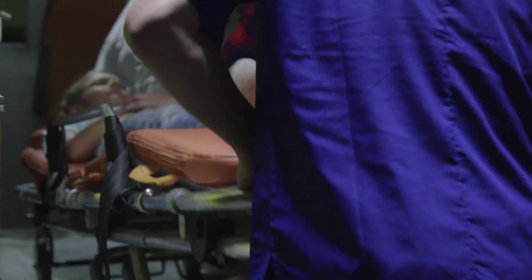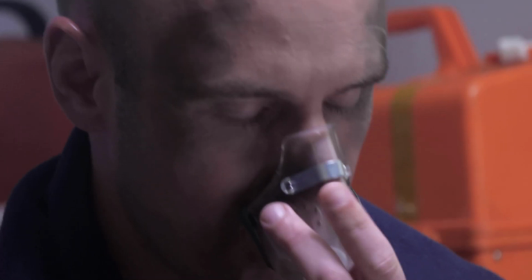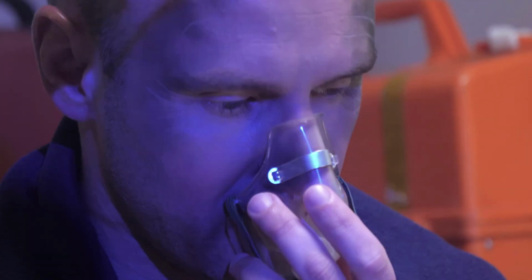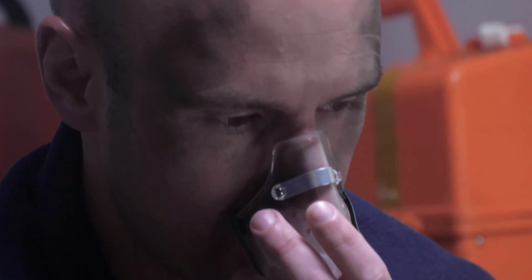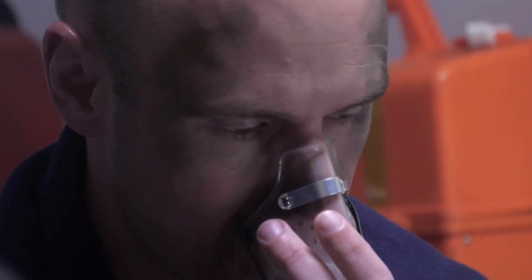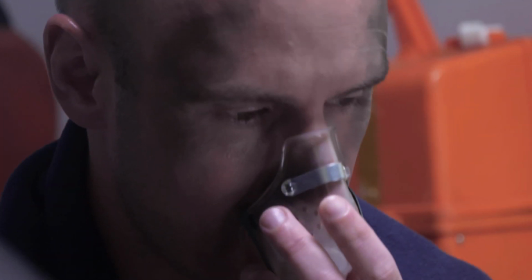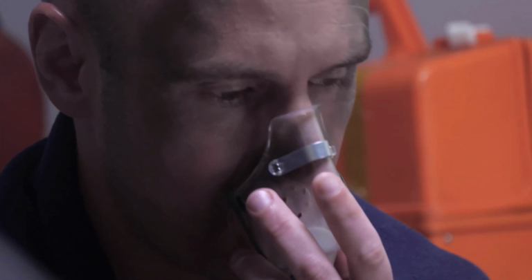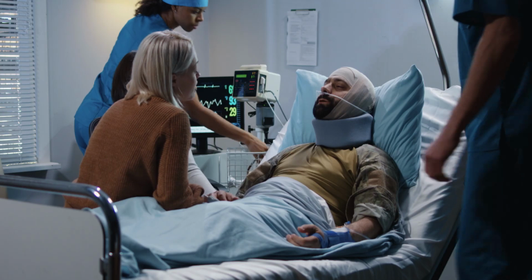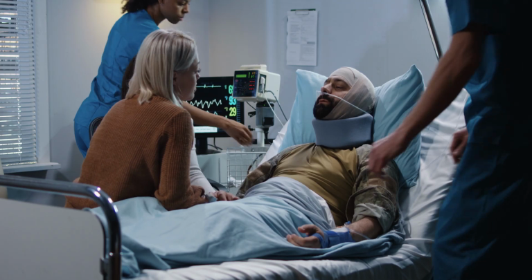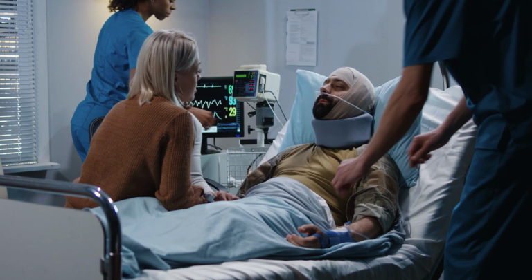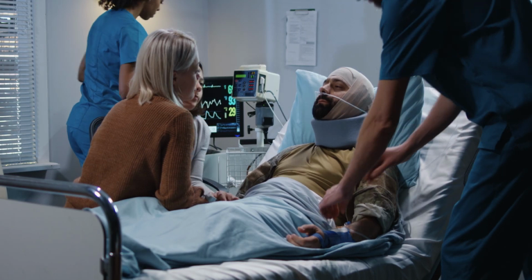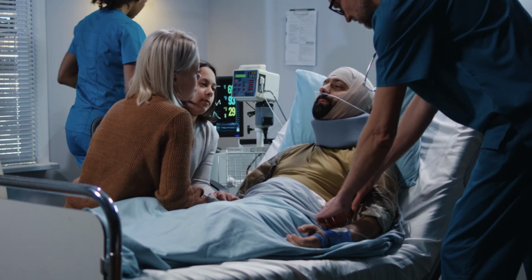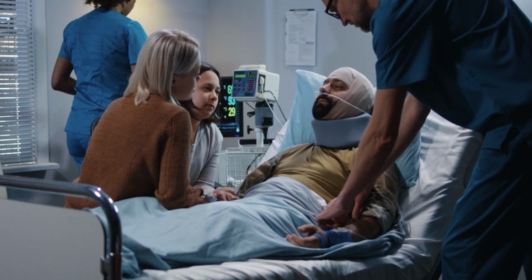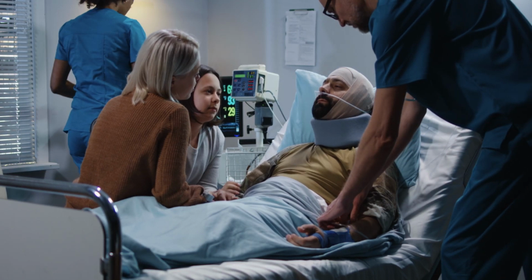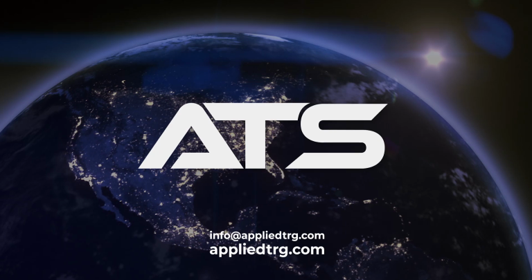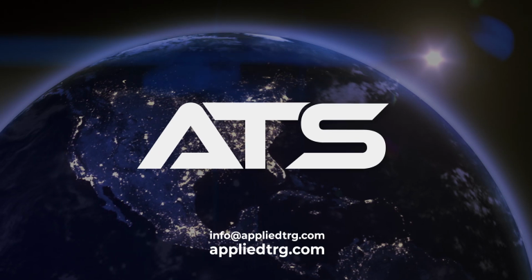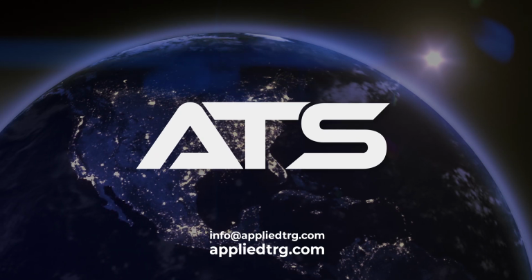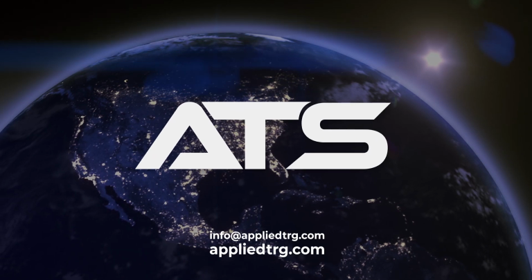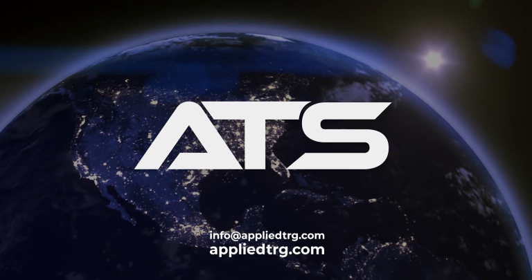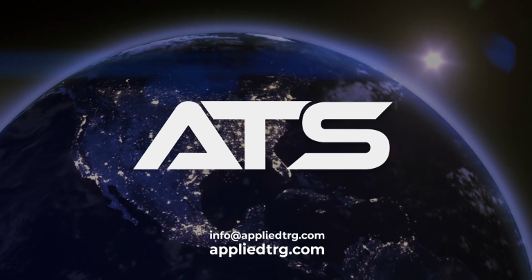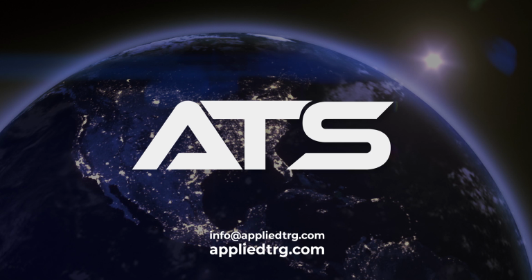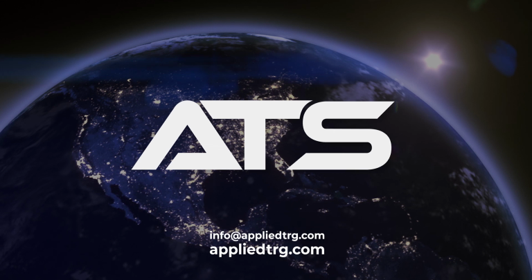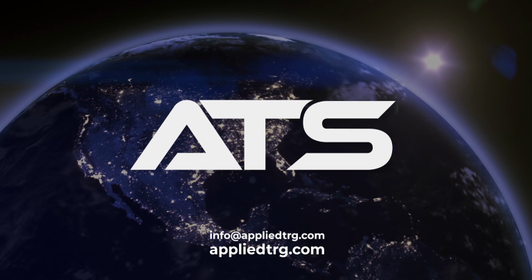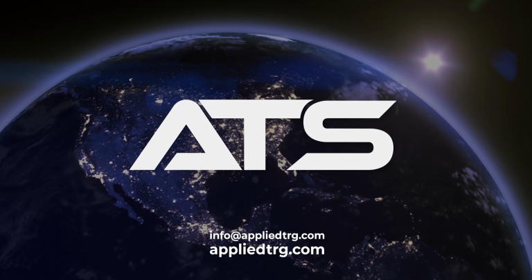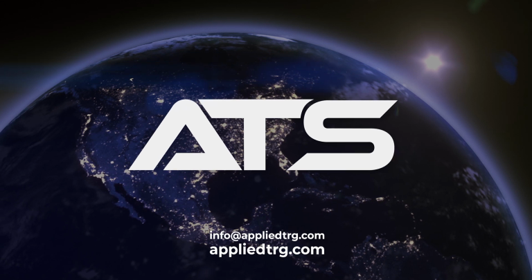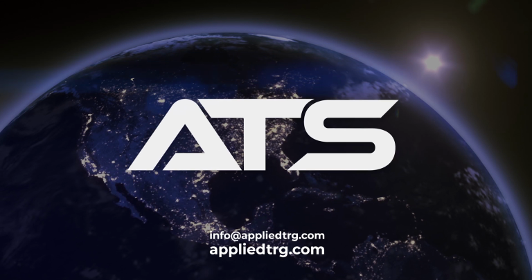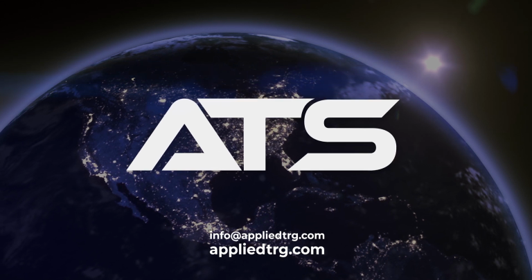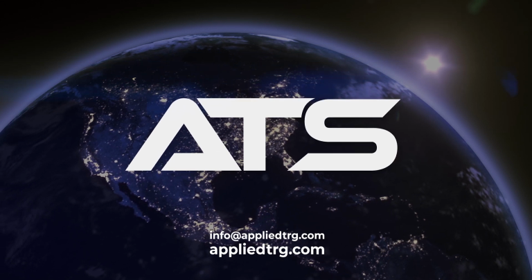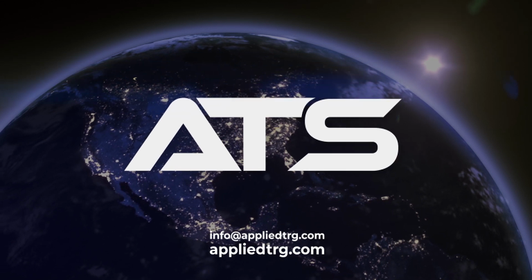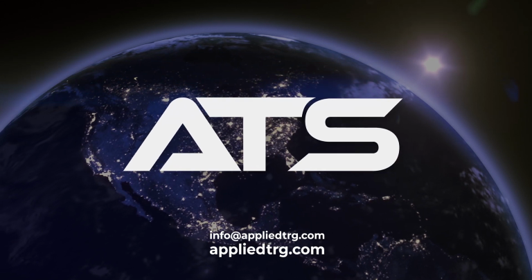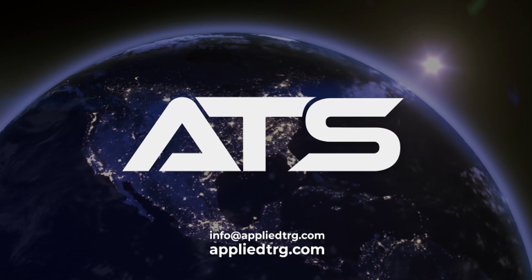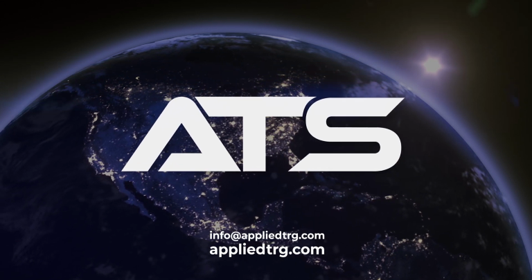No matter what the world throws at you, with ATS SimSuite, you are ready.